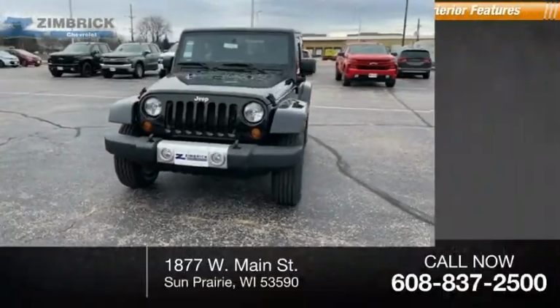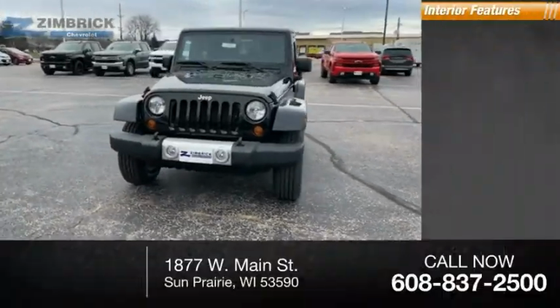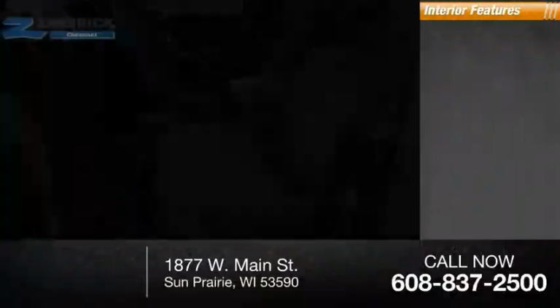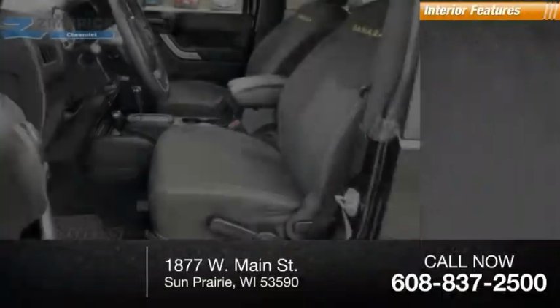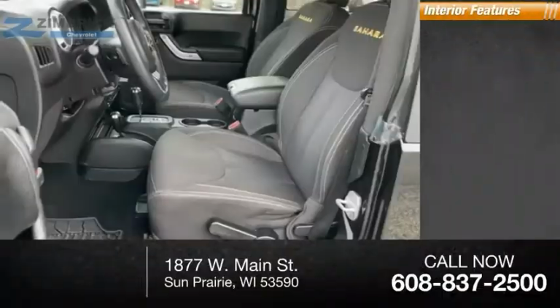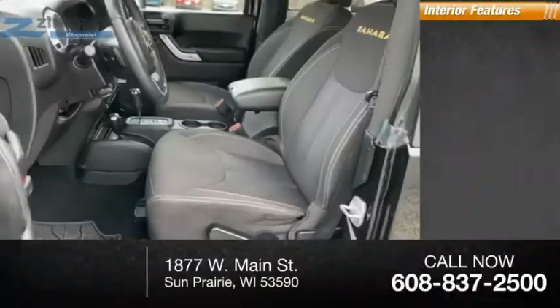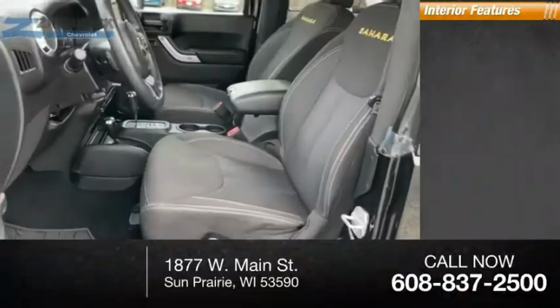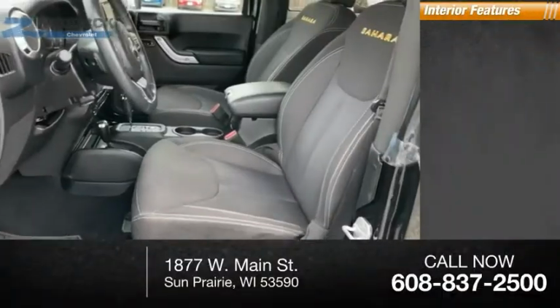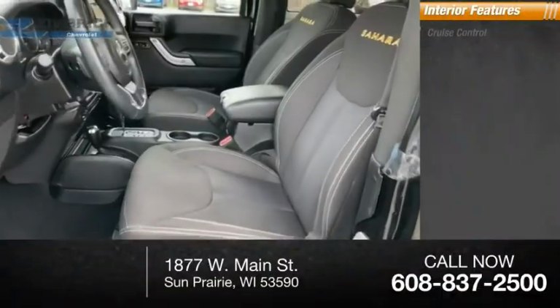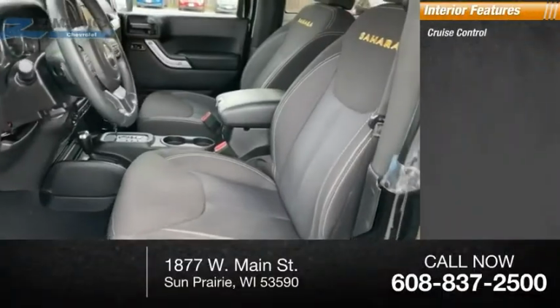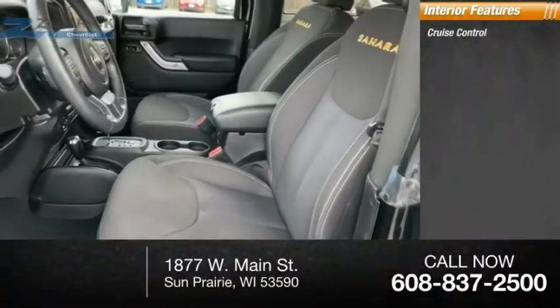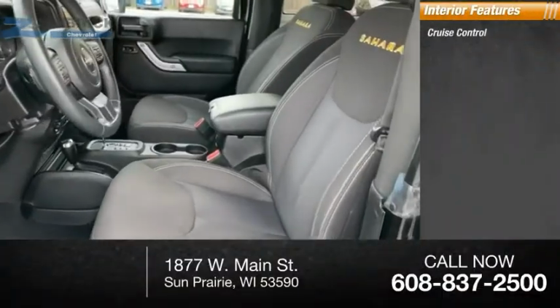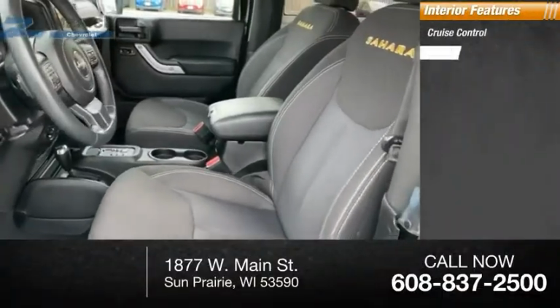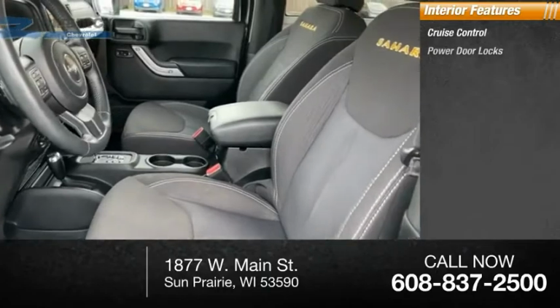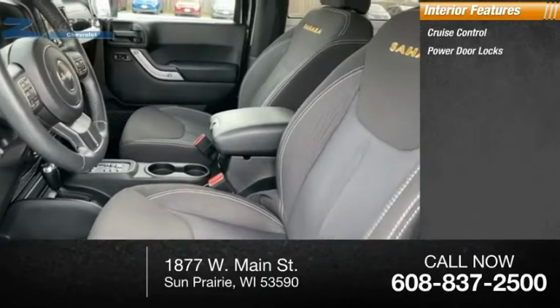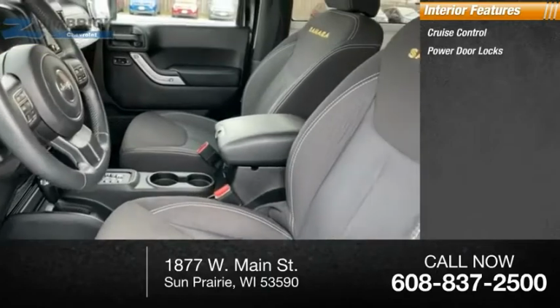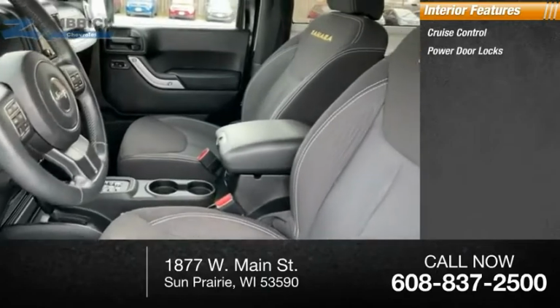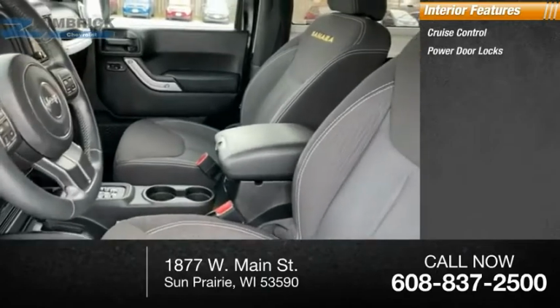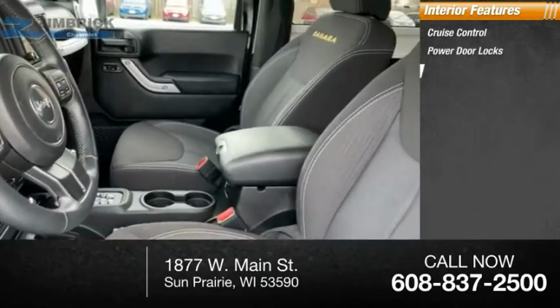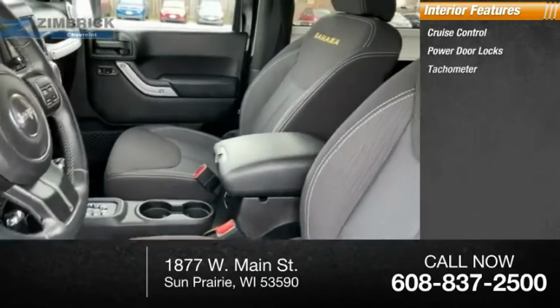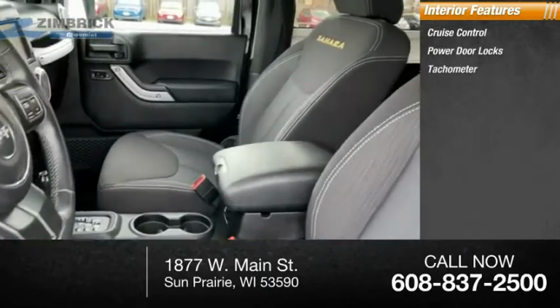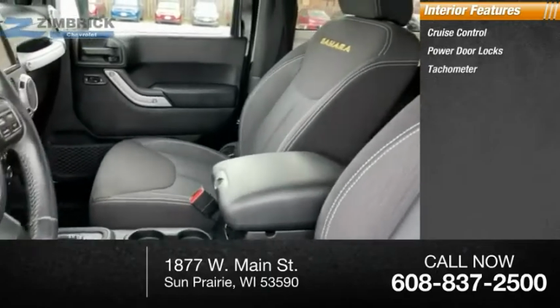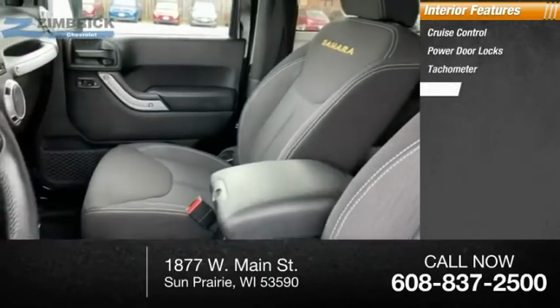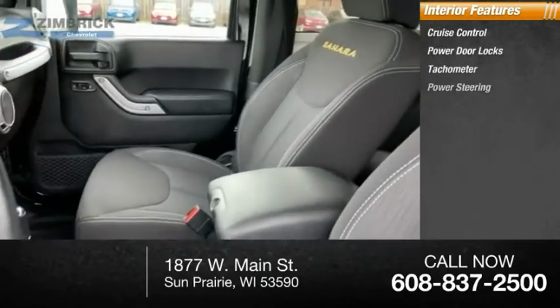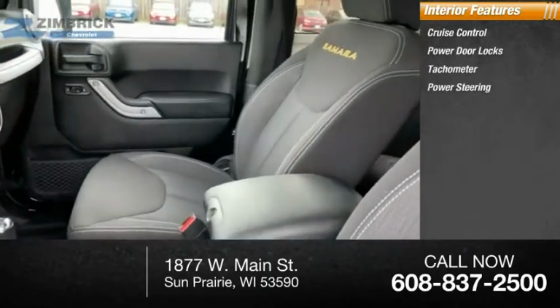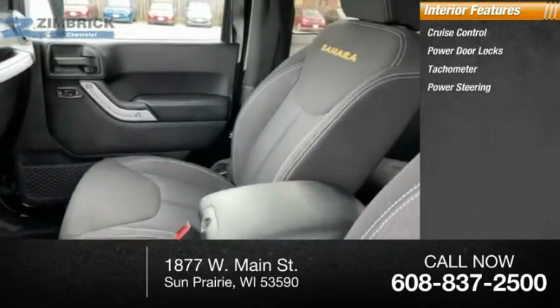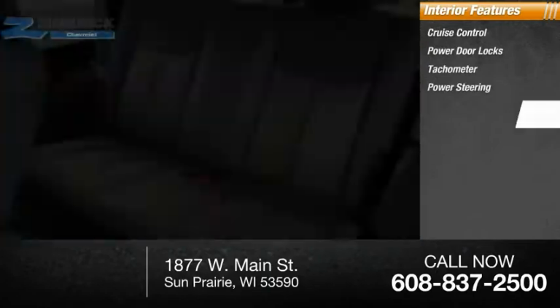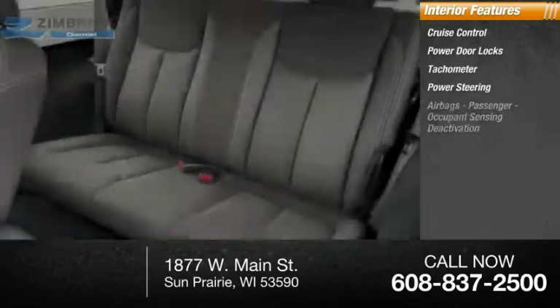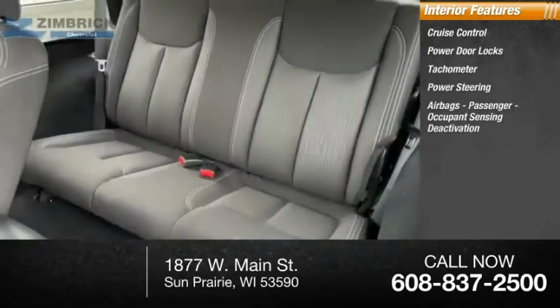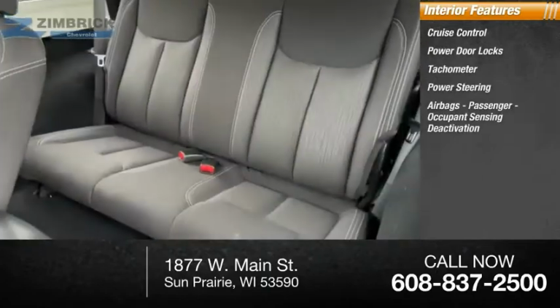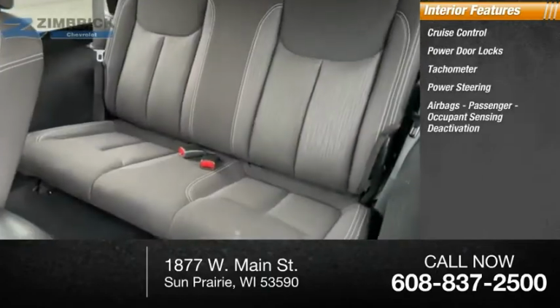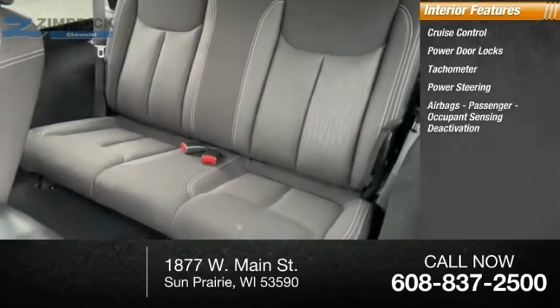Inside you'll find cruise control, power door locks, tachometer, power steering, airbags, and passenger occupant sensing deactivation.